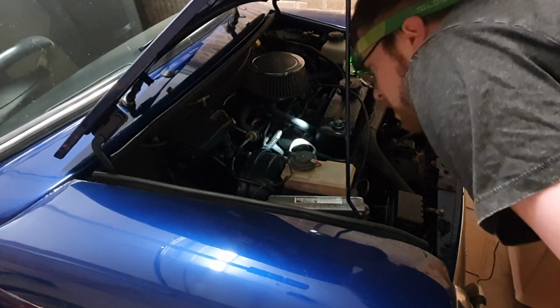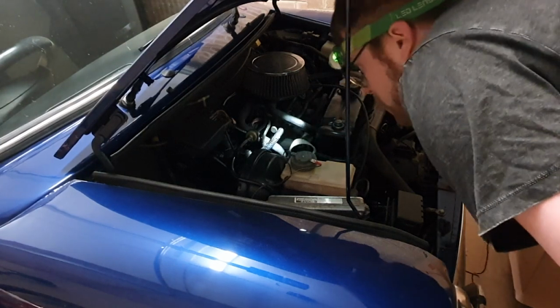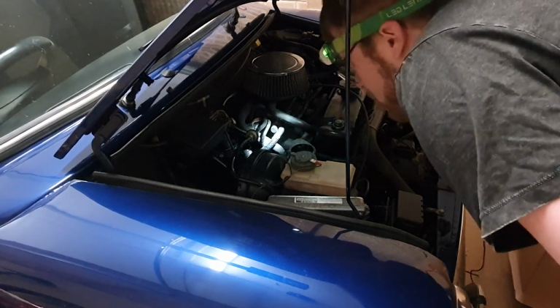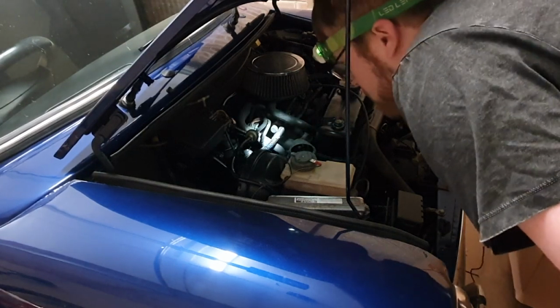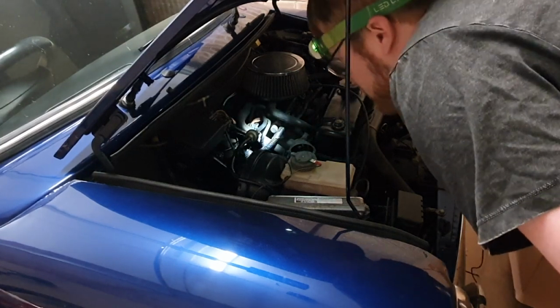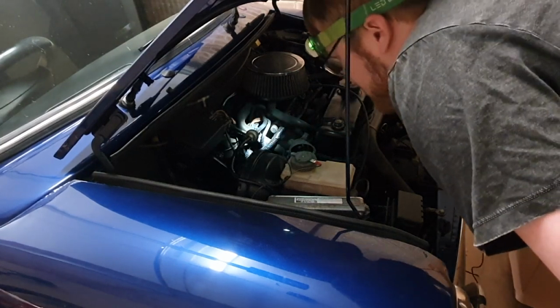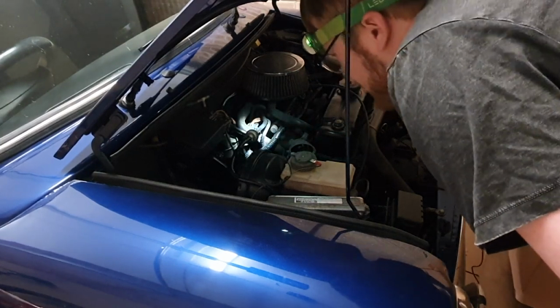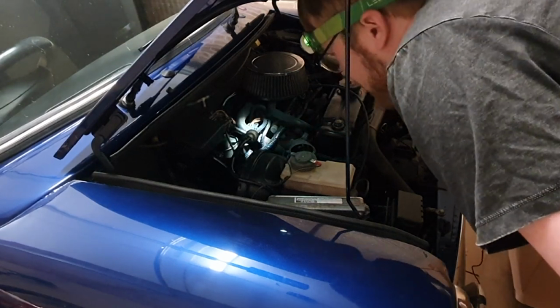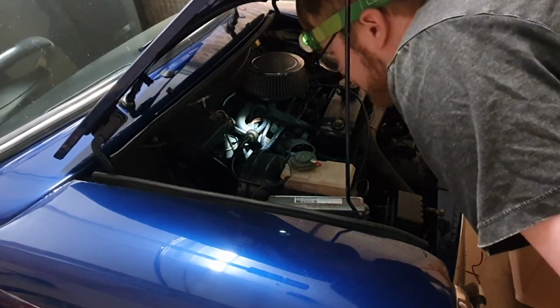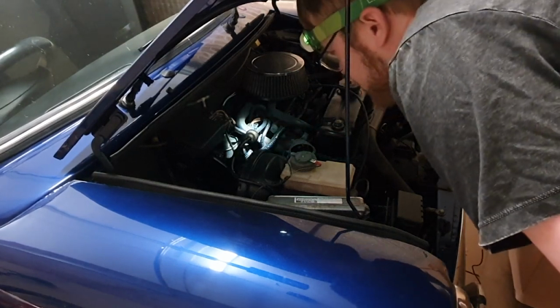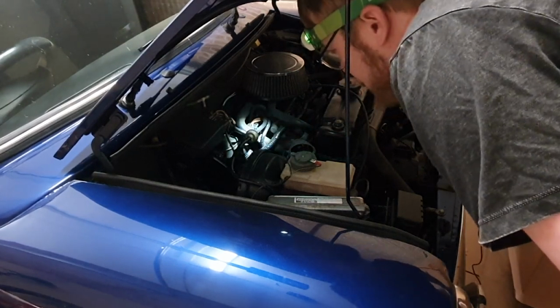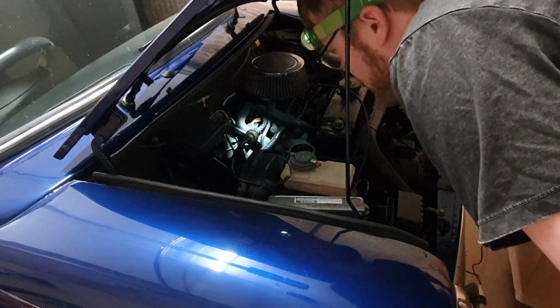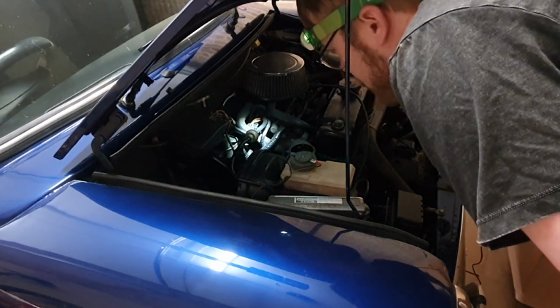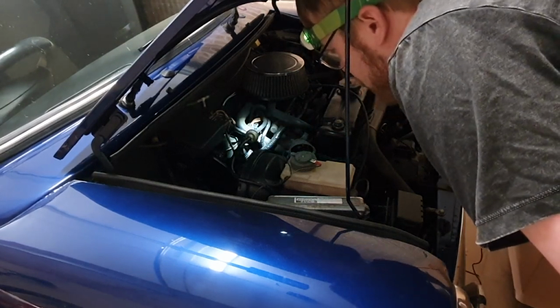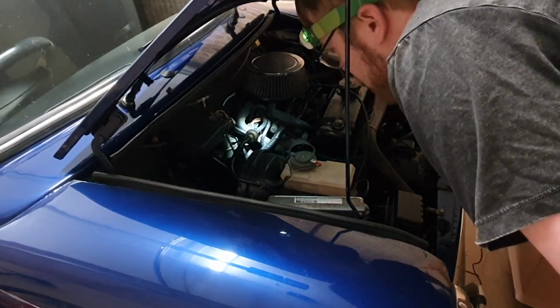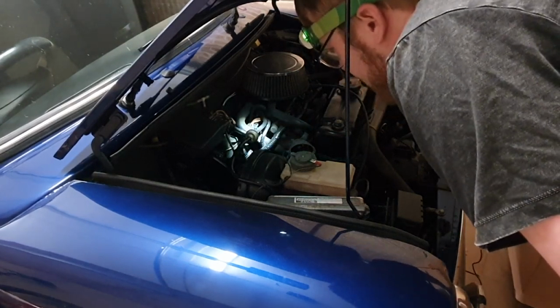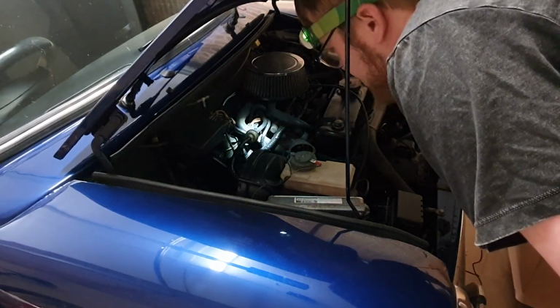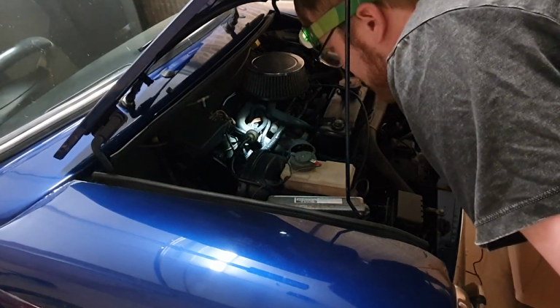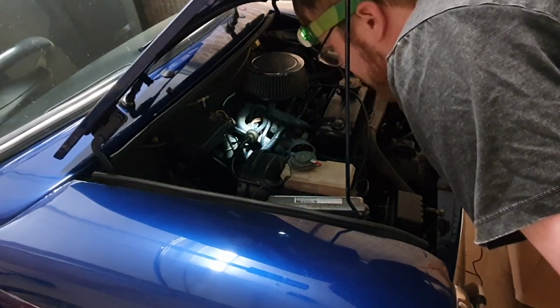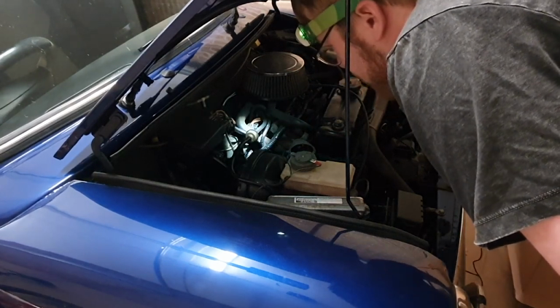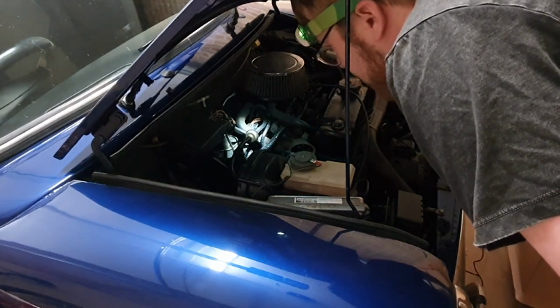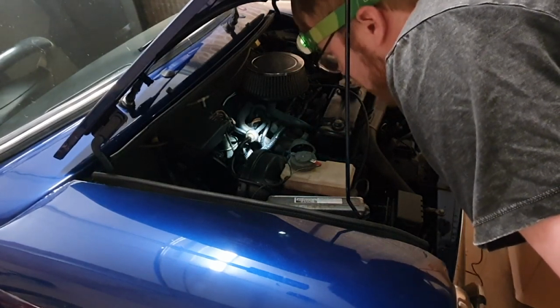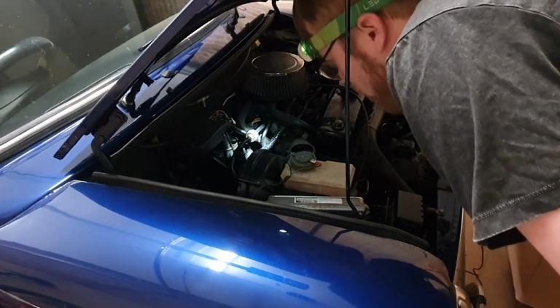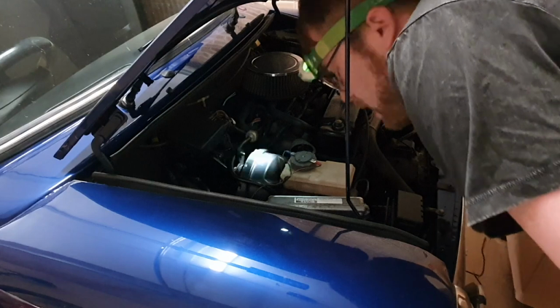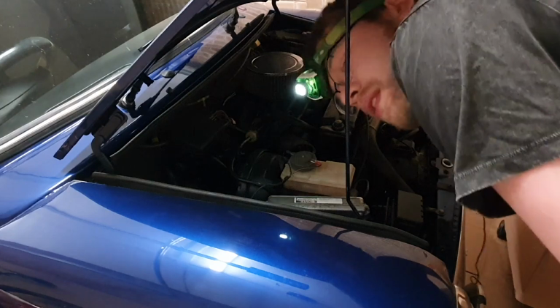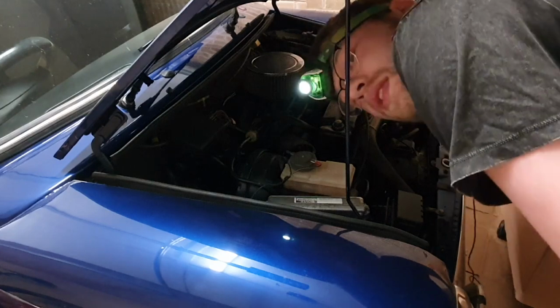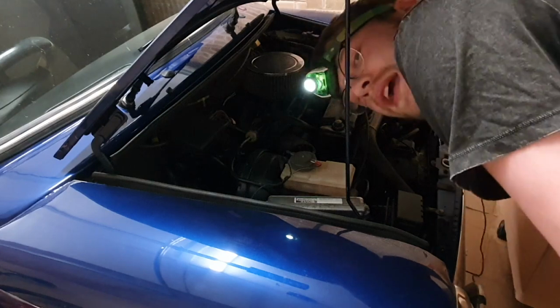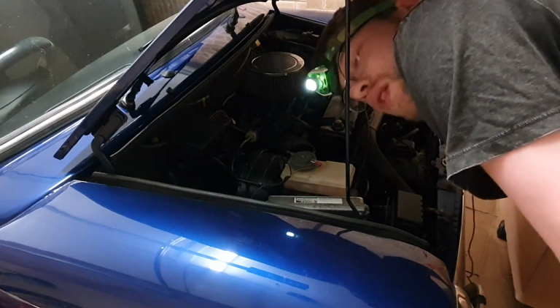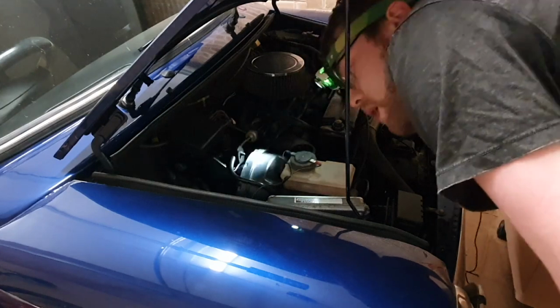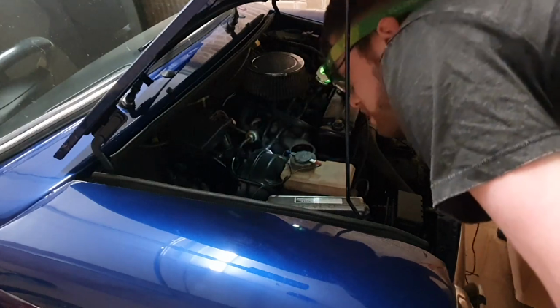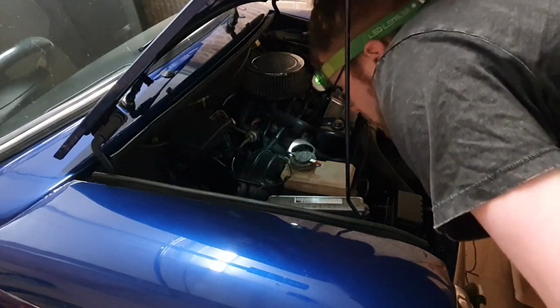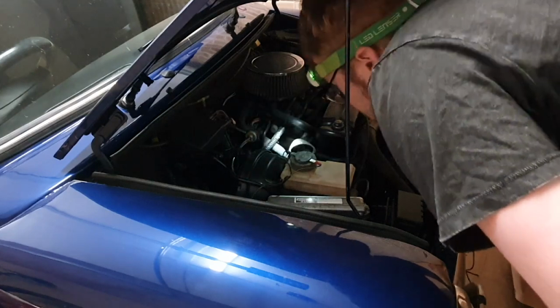Welcome to Ads Power. Today we're going to look at my classic Mini and why the thing won't idle.